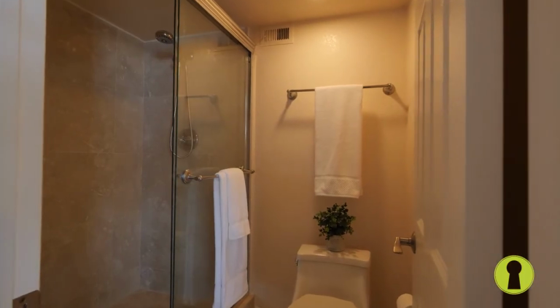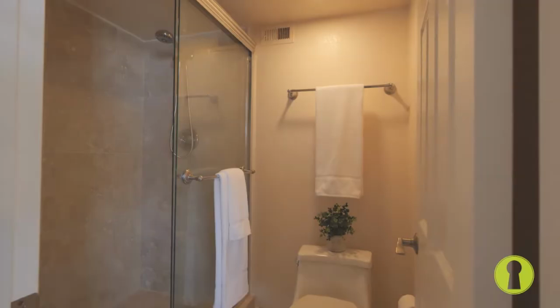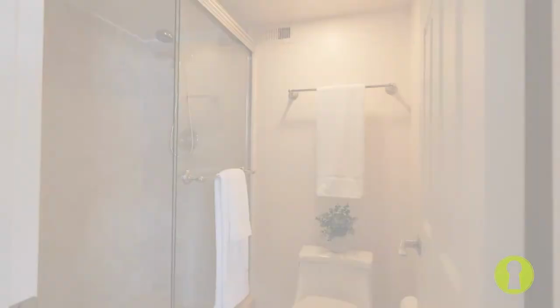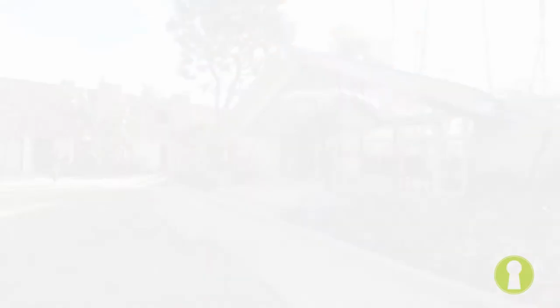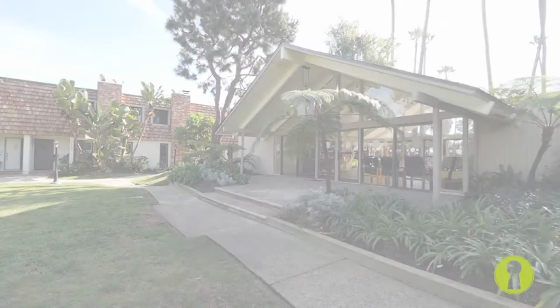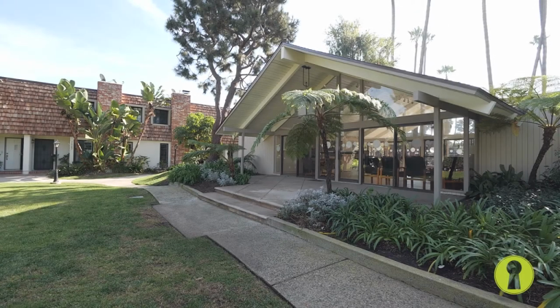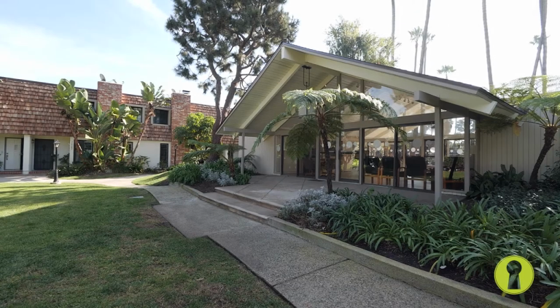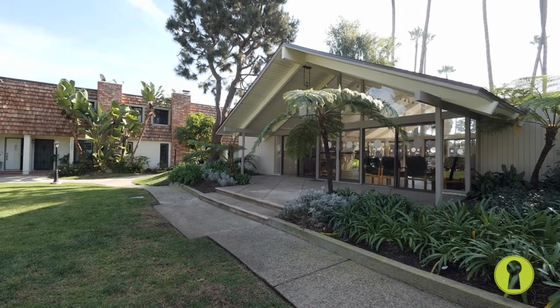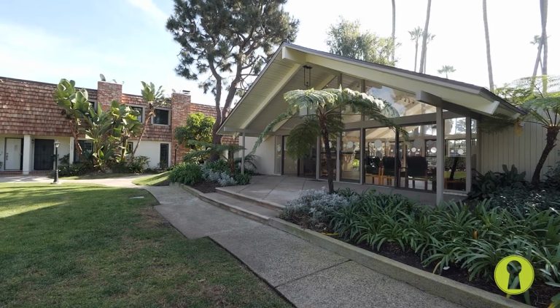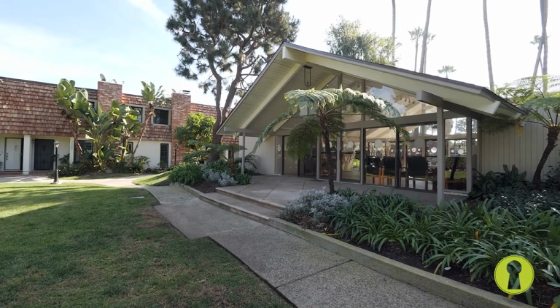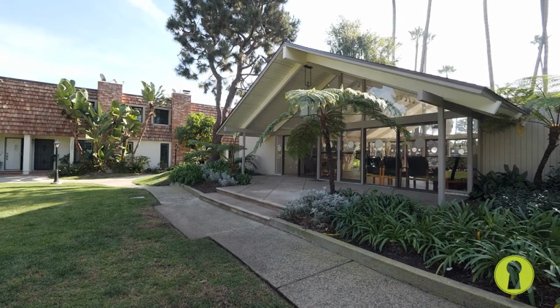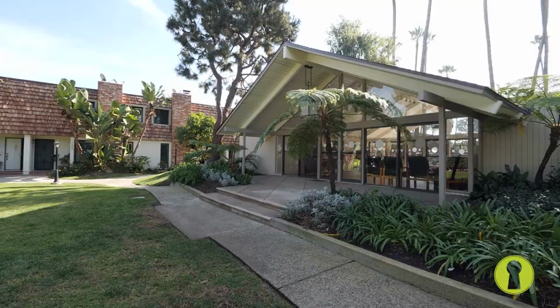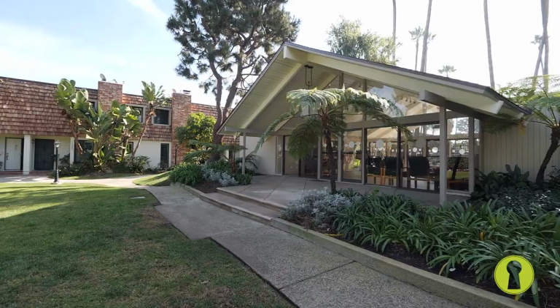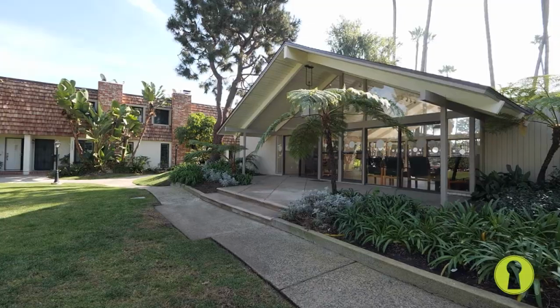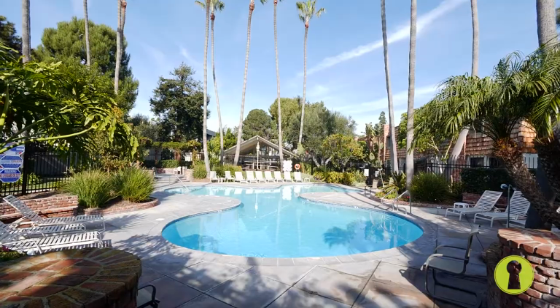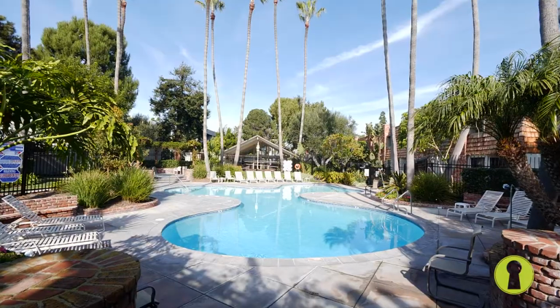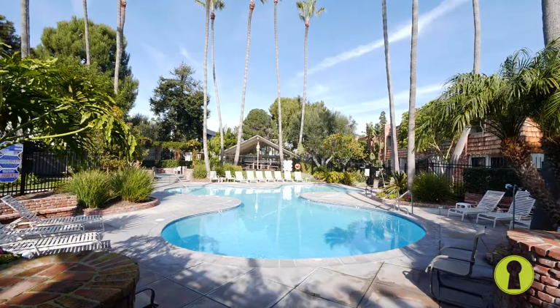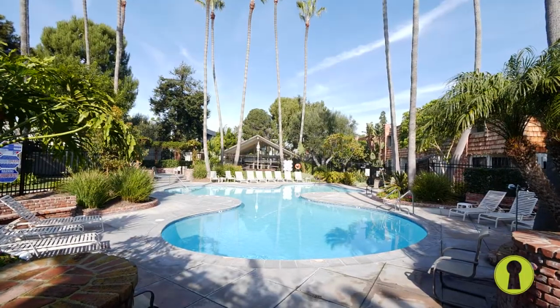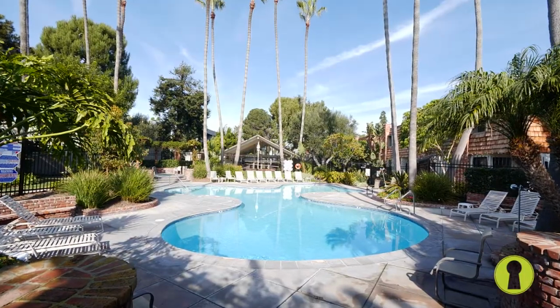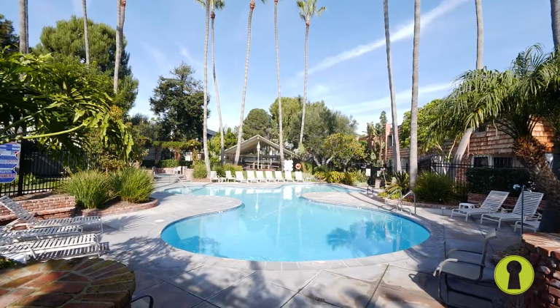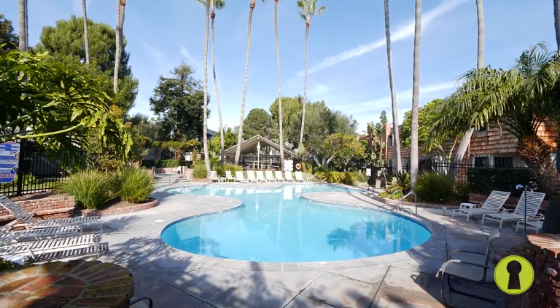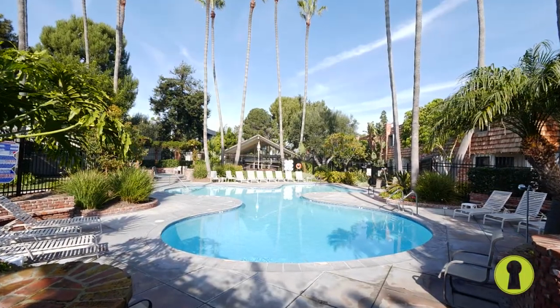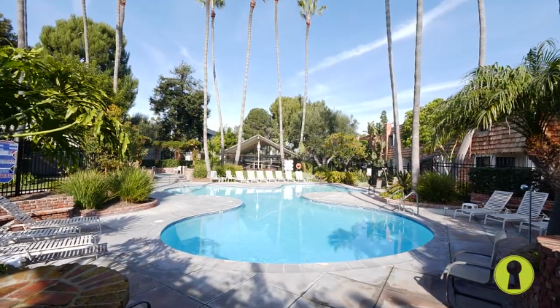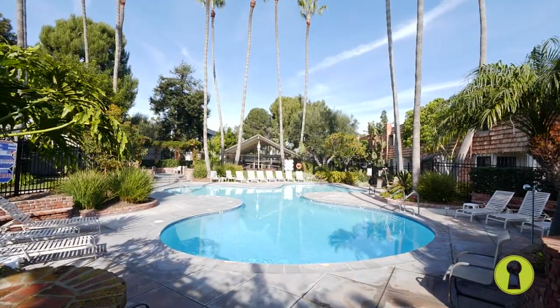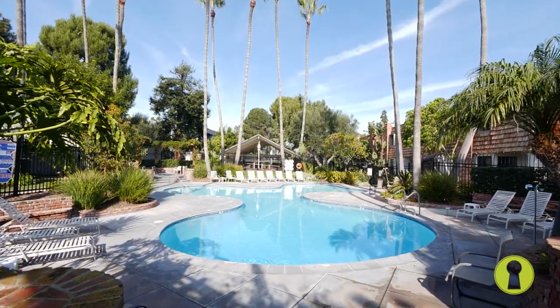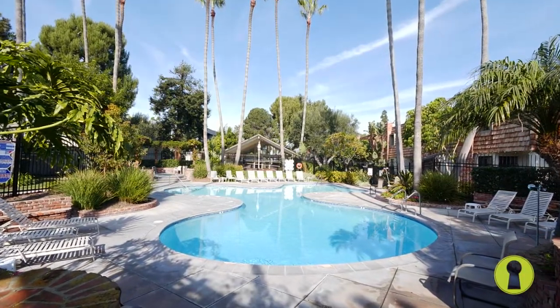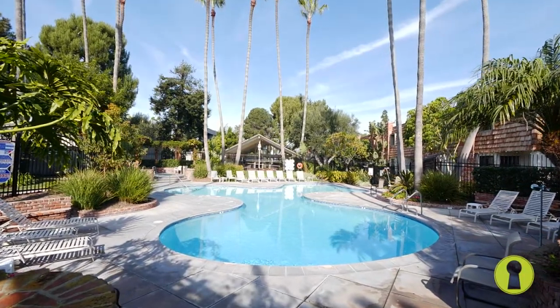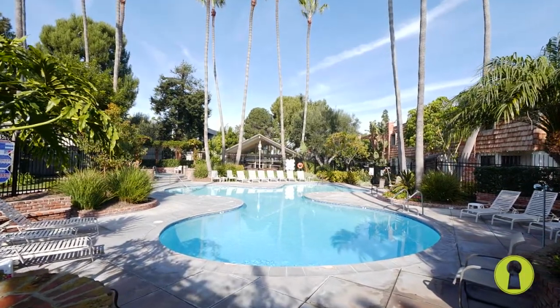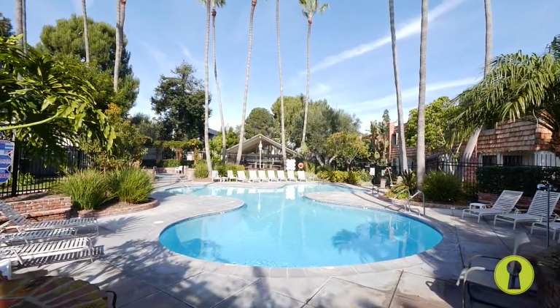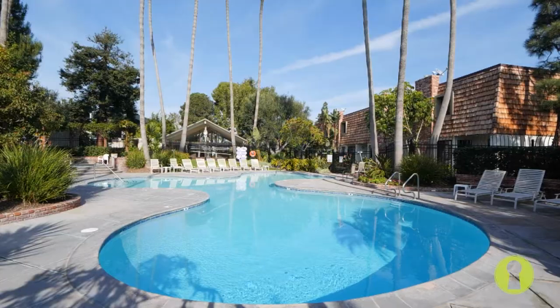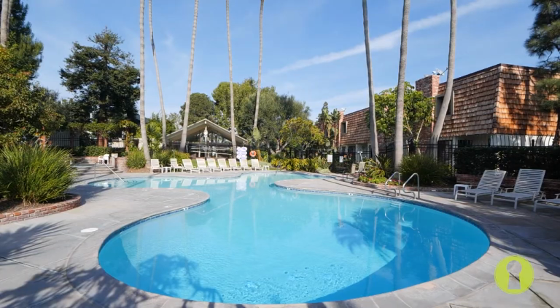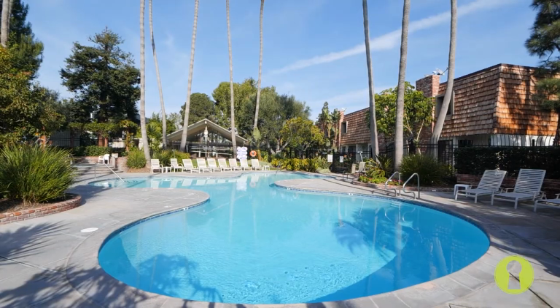Throwing a party? Renting this clubhouse is the perfect way to go, and make sure to take advantage of the community pool and spa.